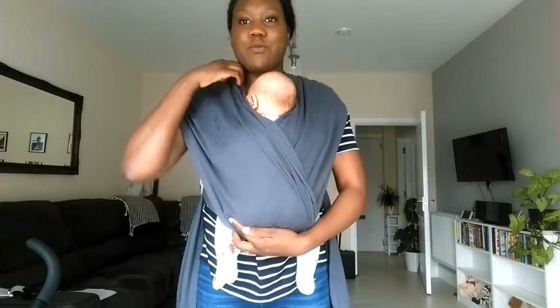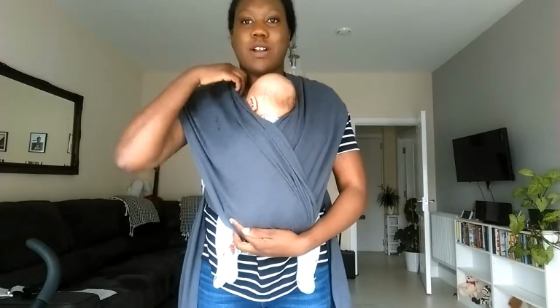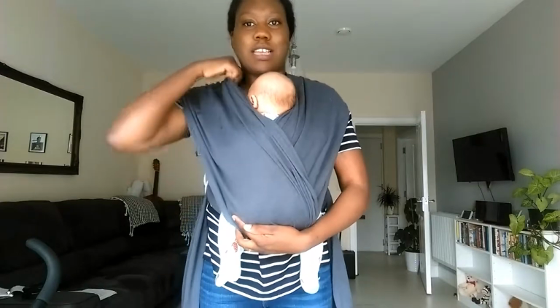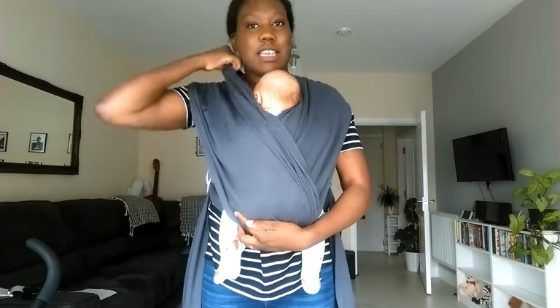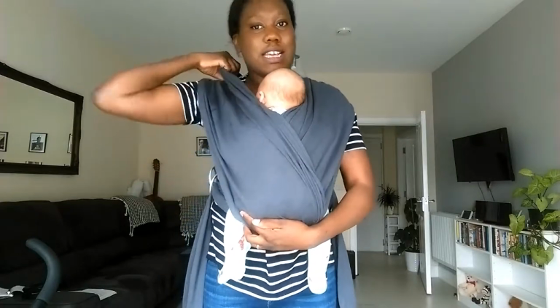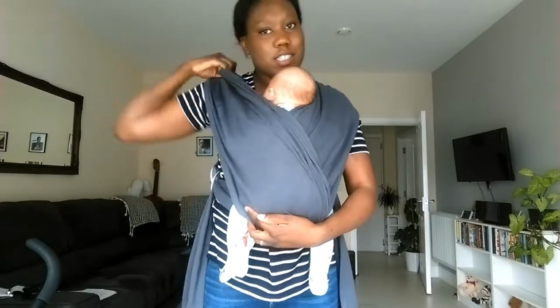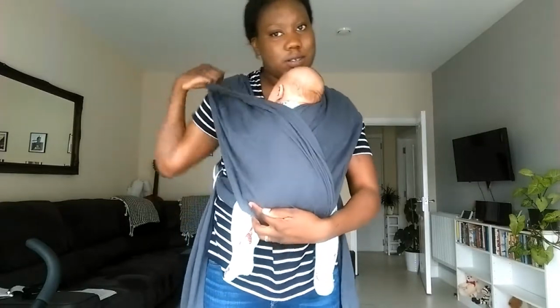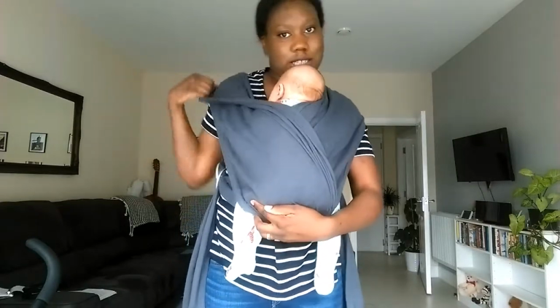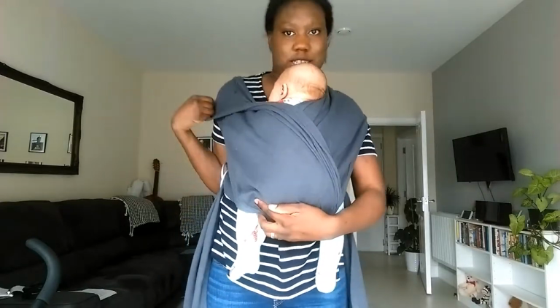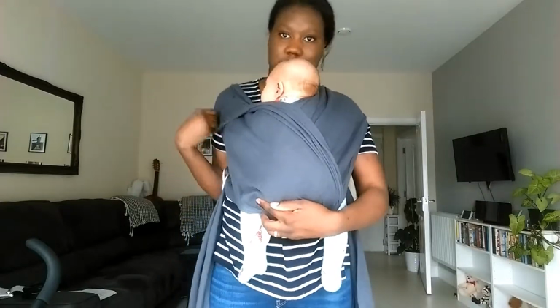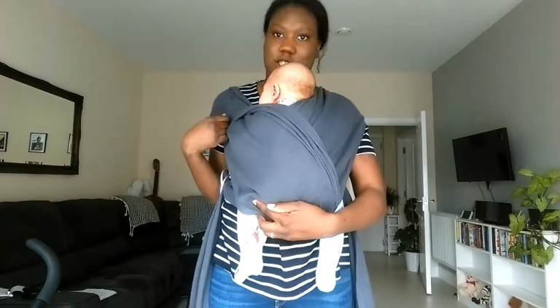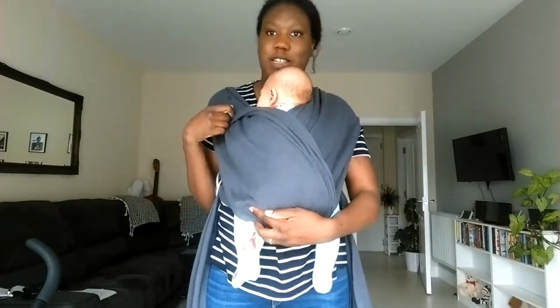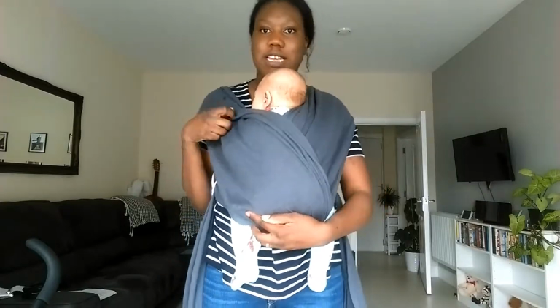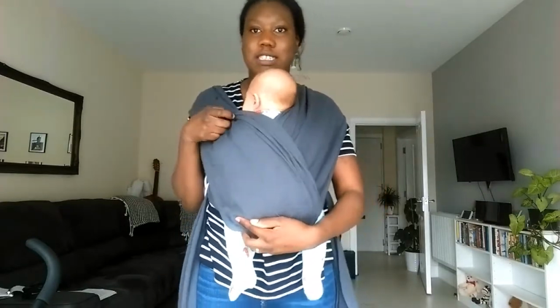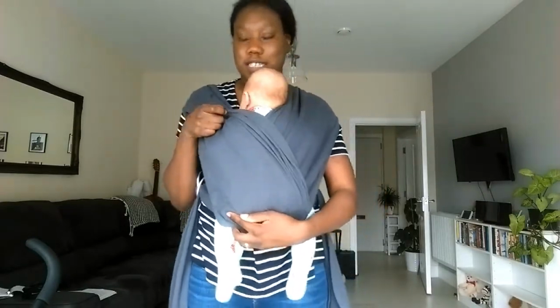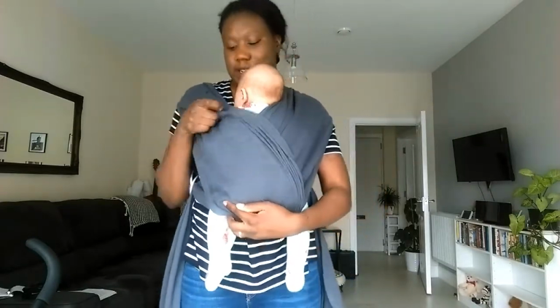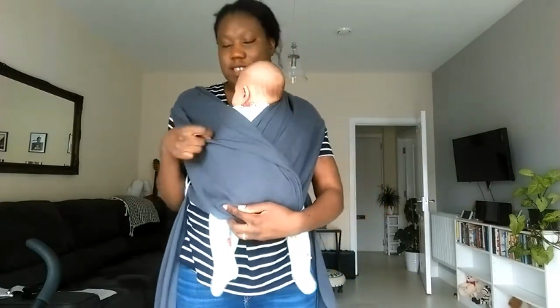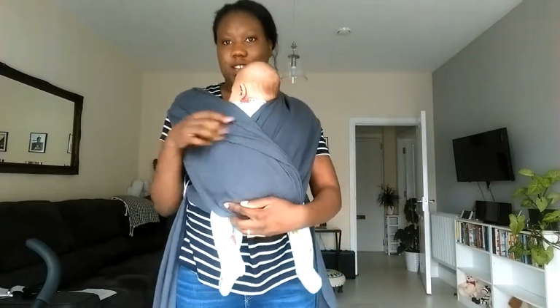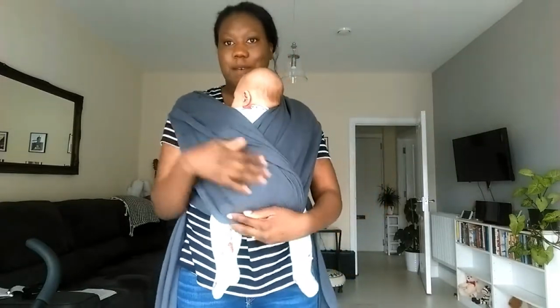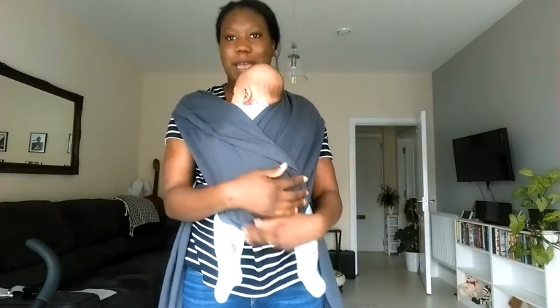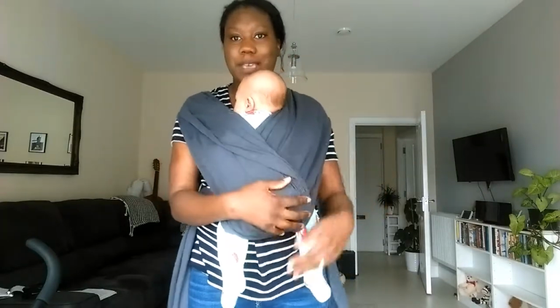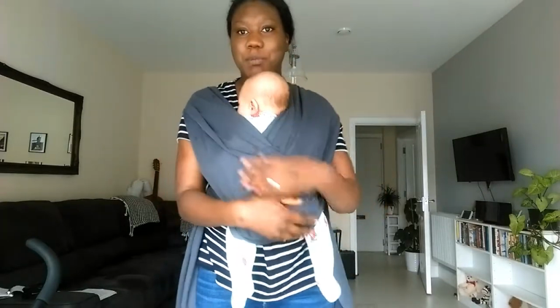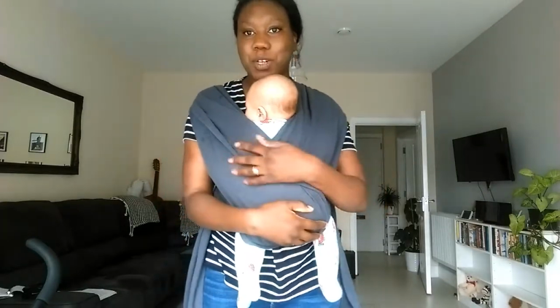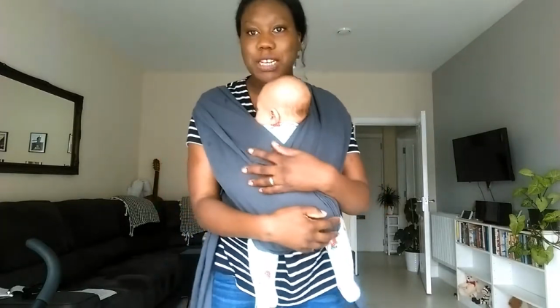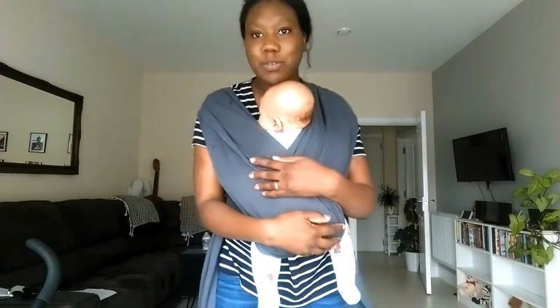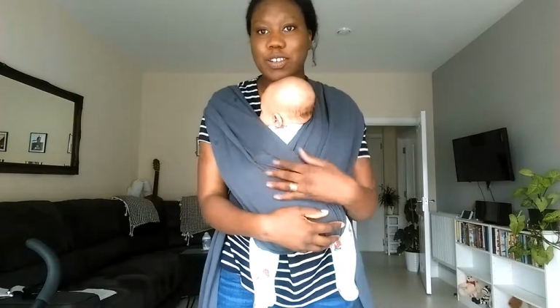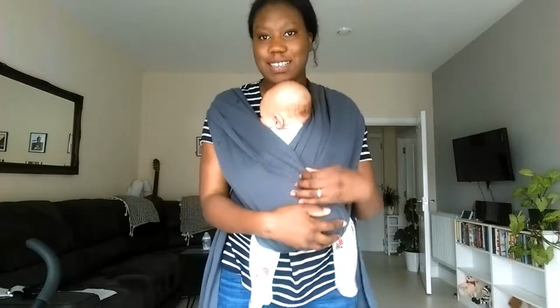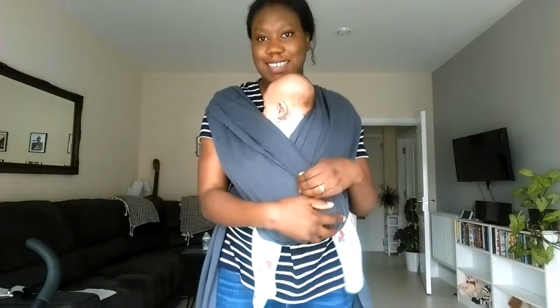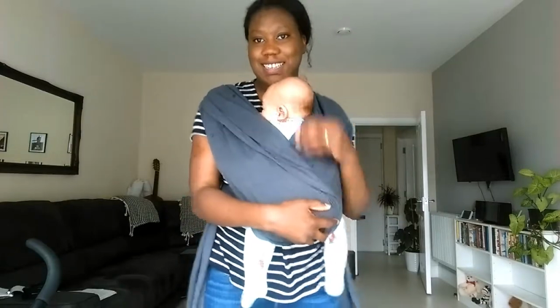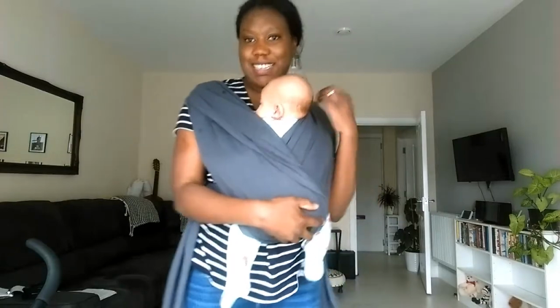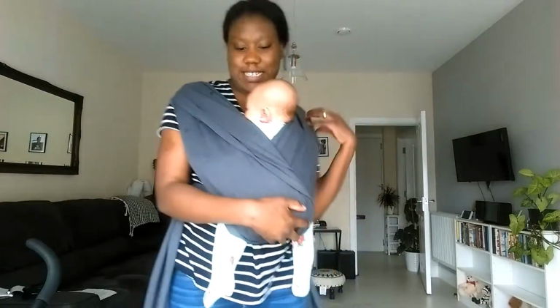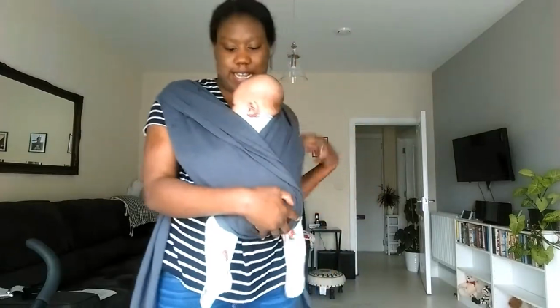One thing that you can do is just do that so that baby can breathe.